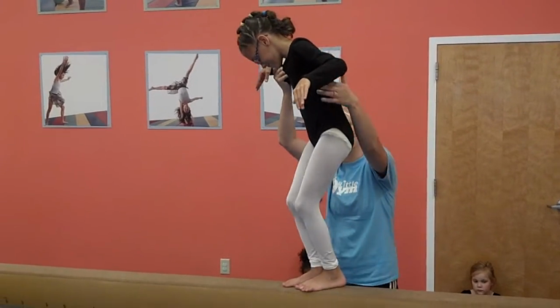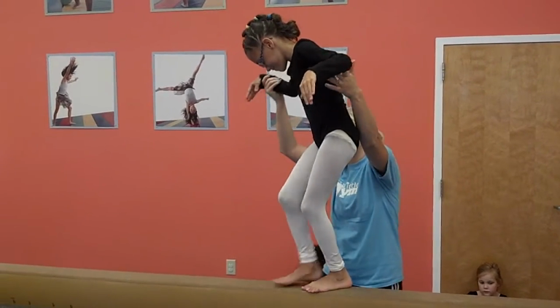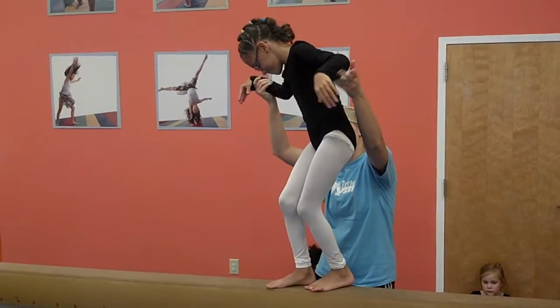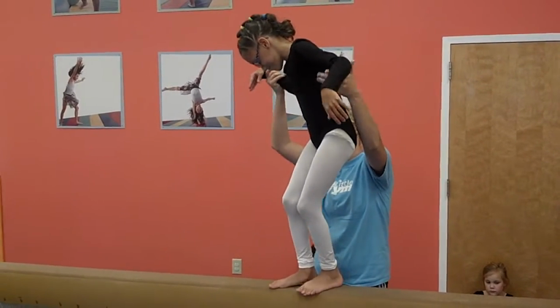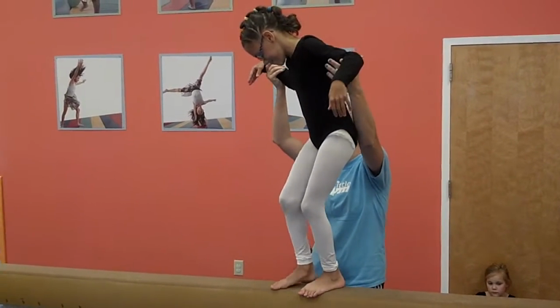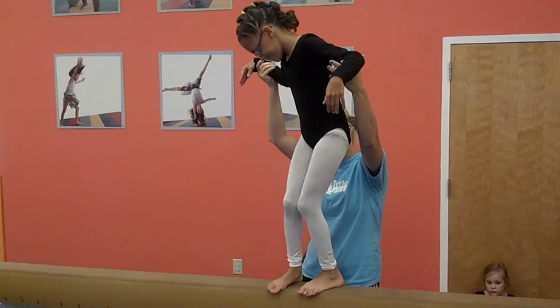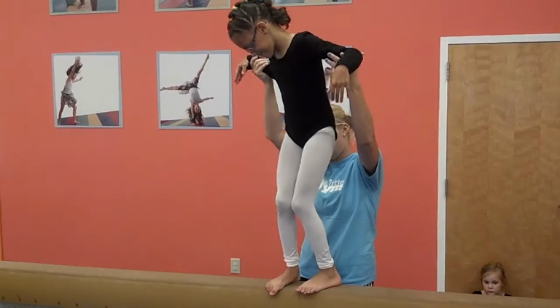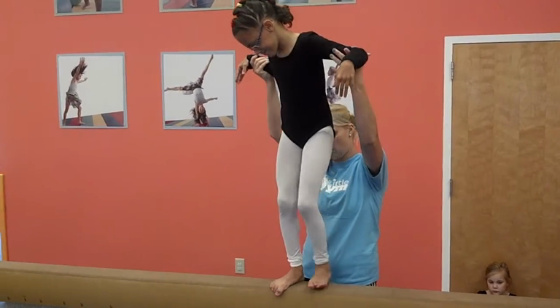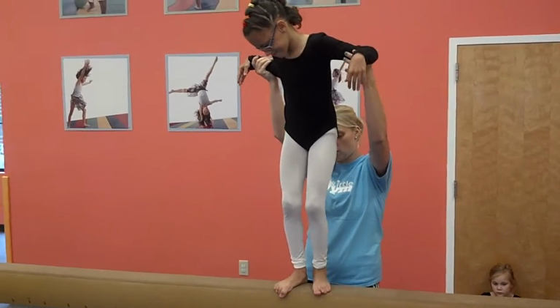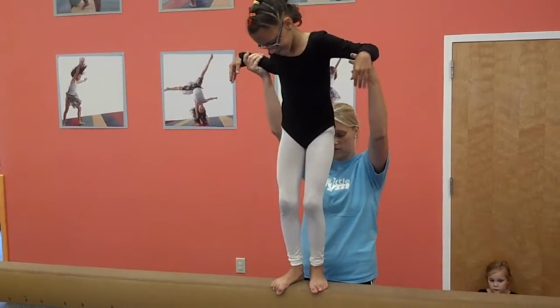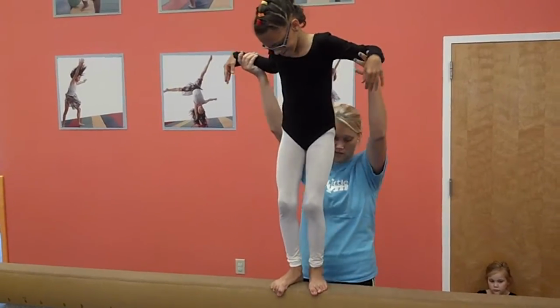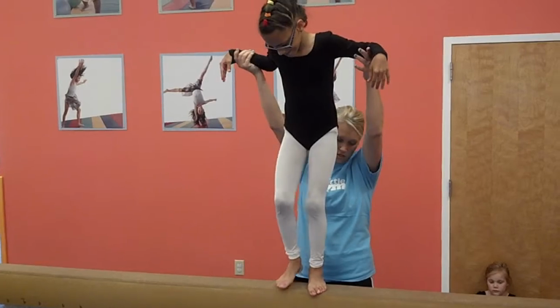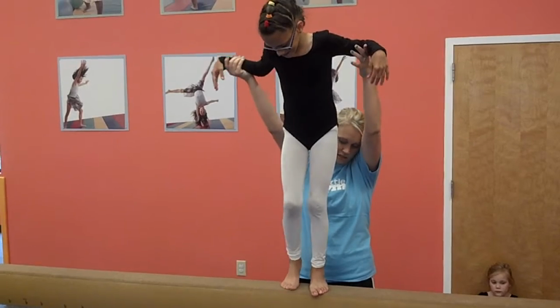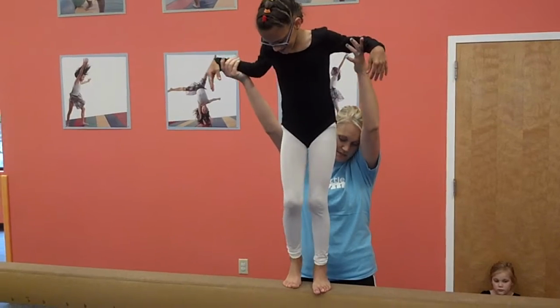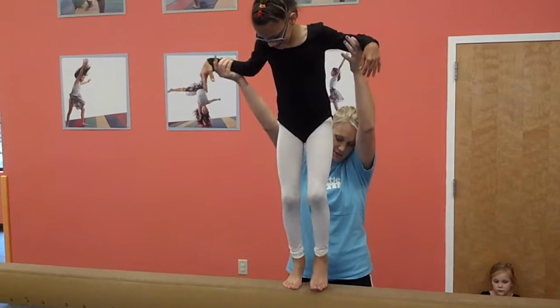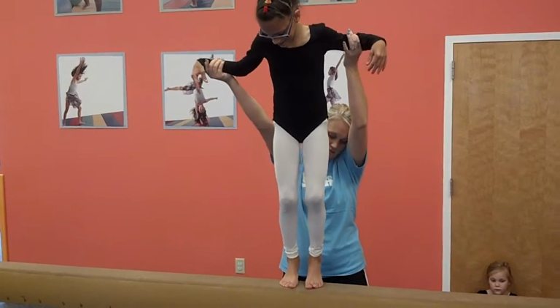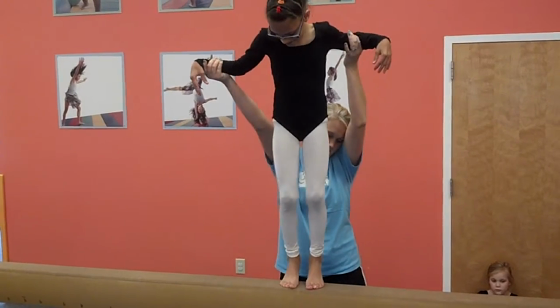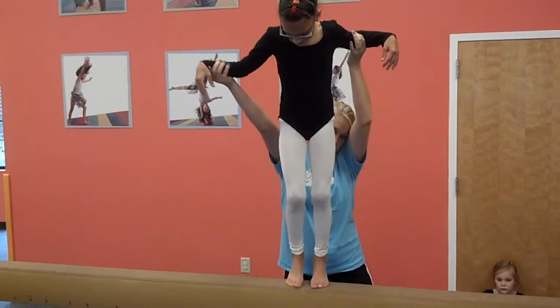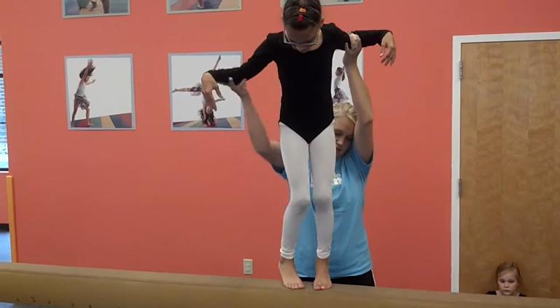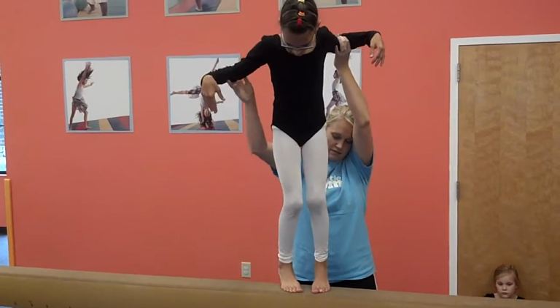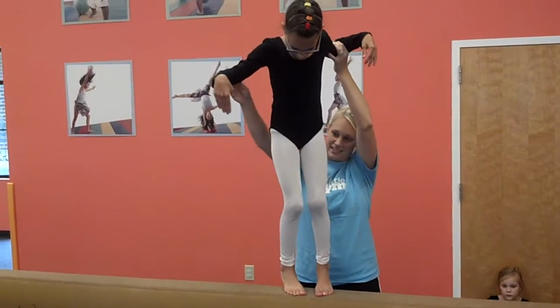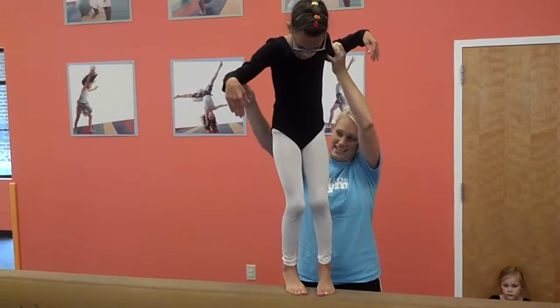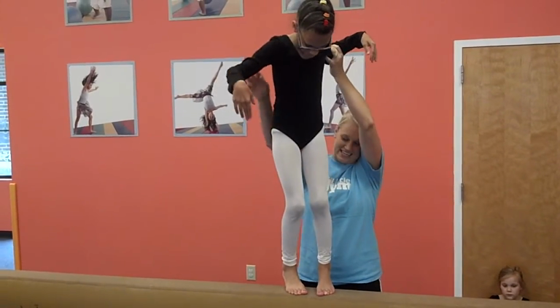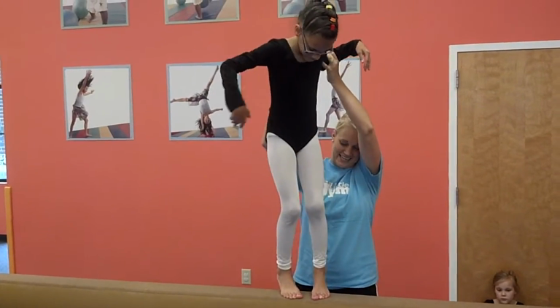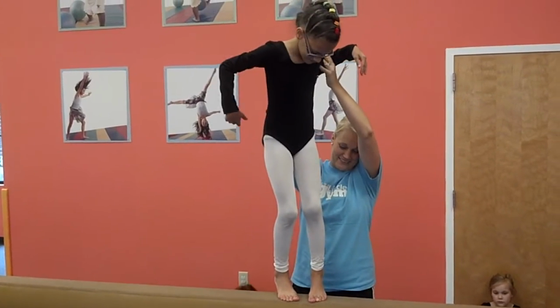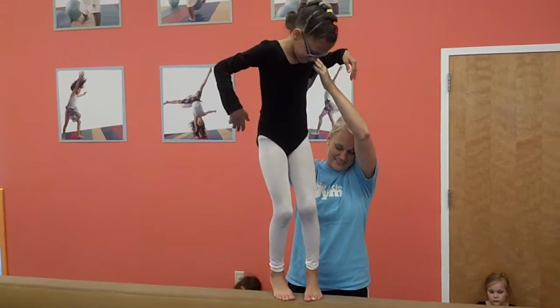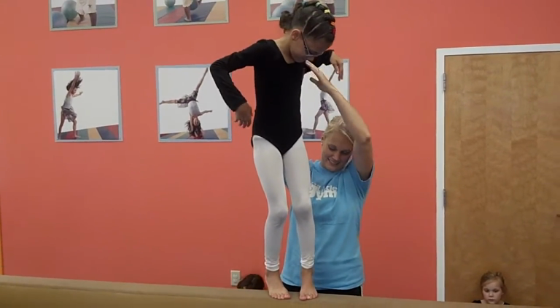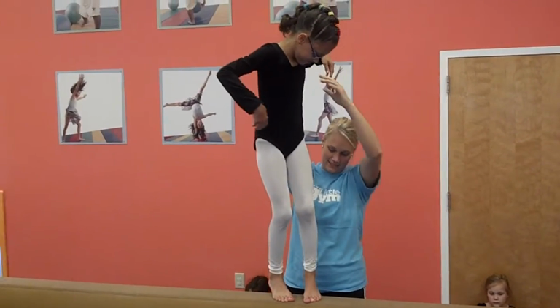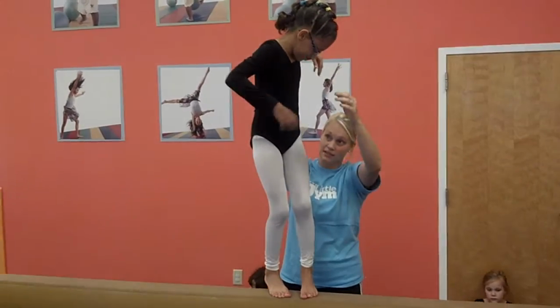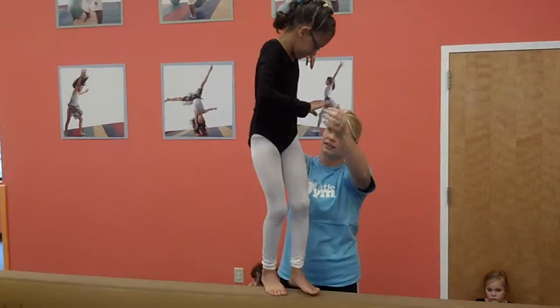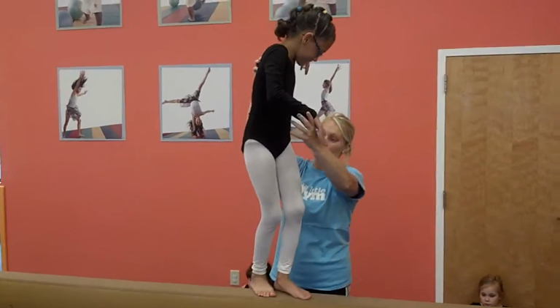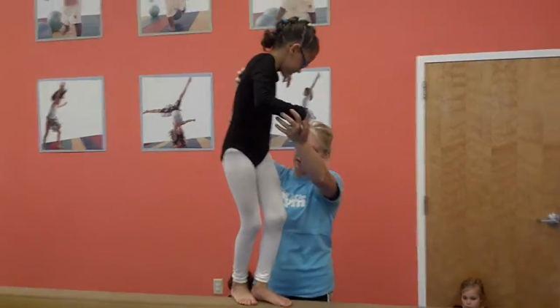Let's go in a circle. Ready? Pivot, turn. On your toes. On your tippy toes. There you go. There you go. Keep going.